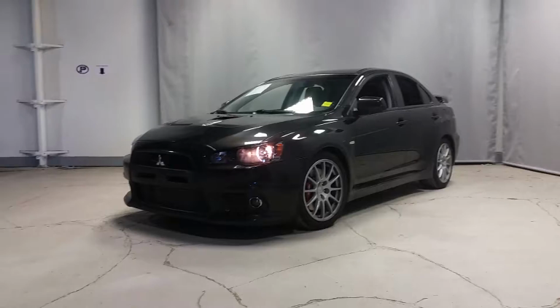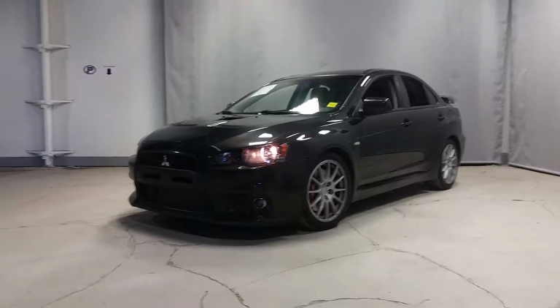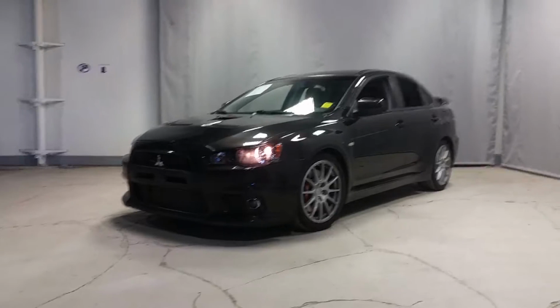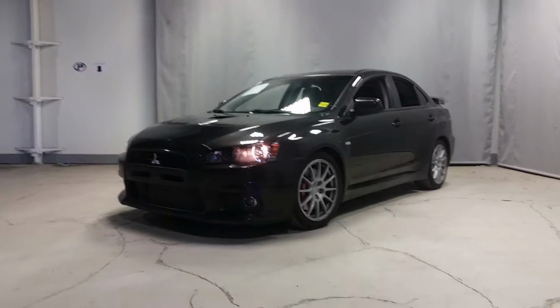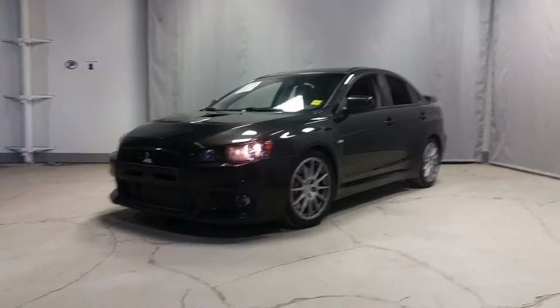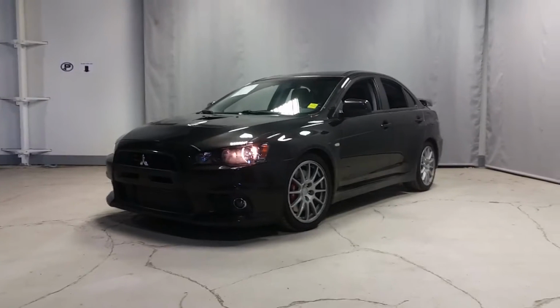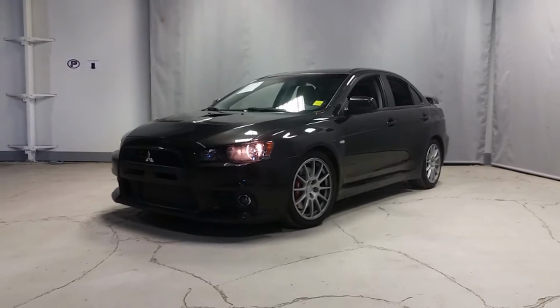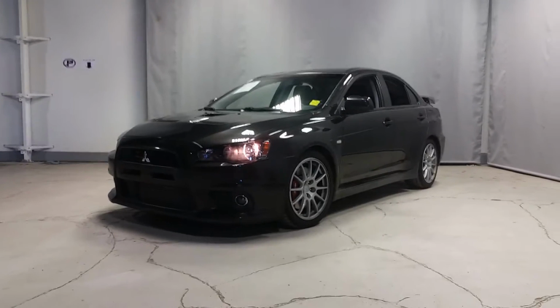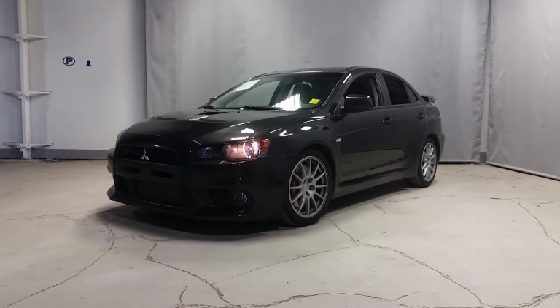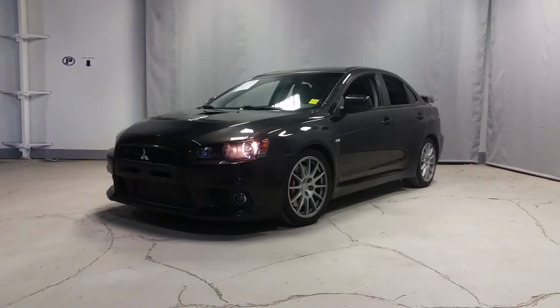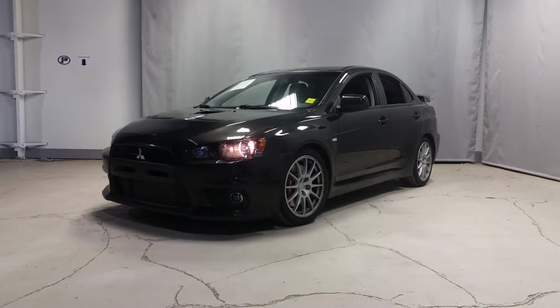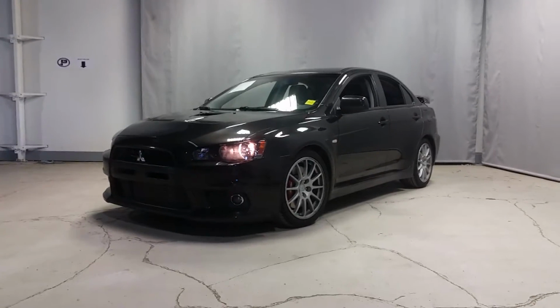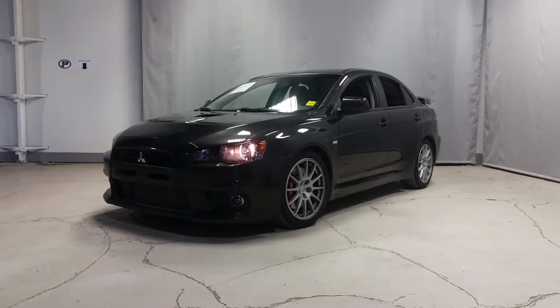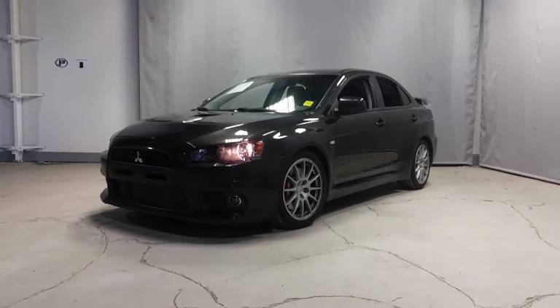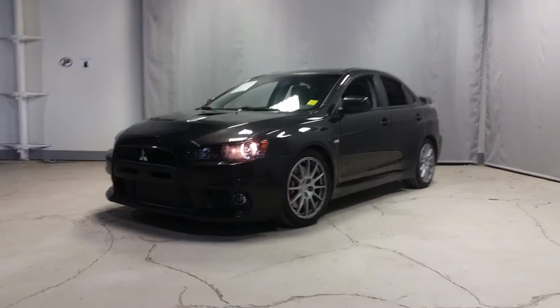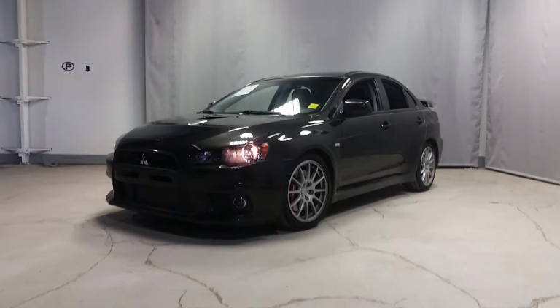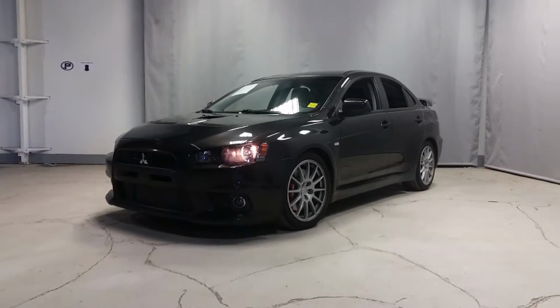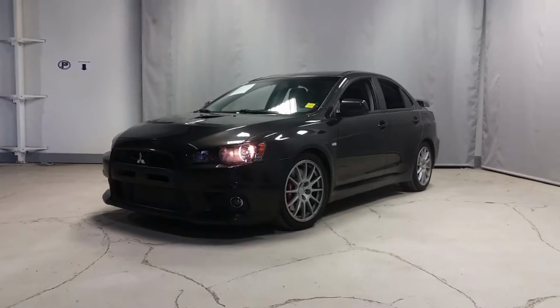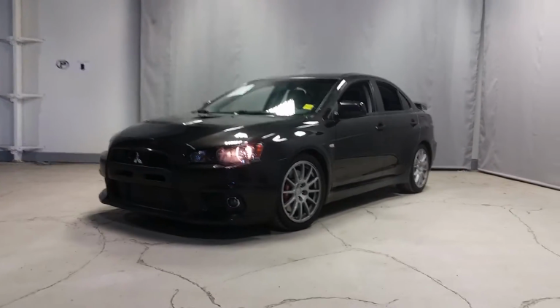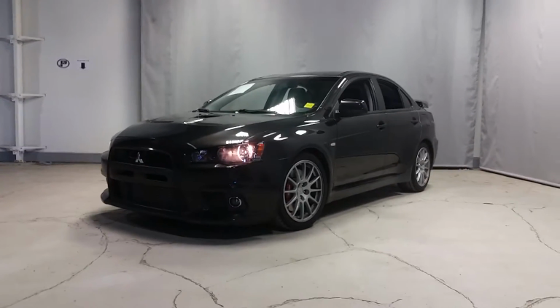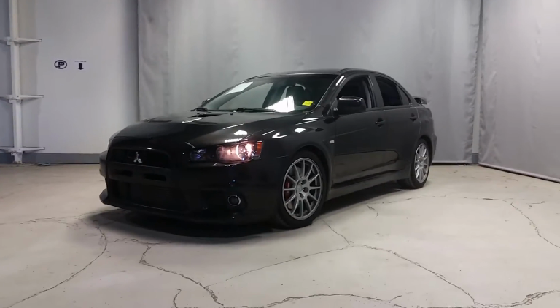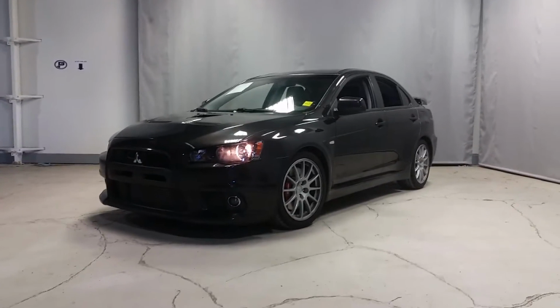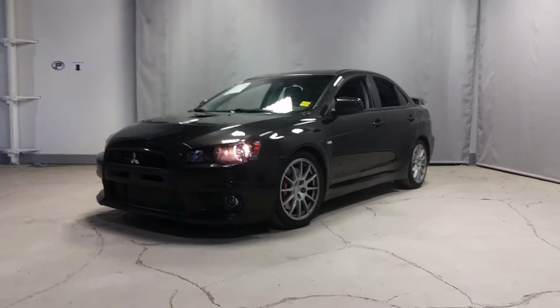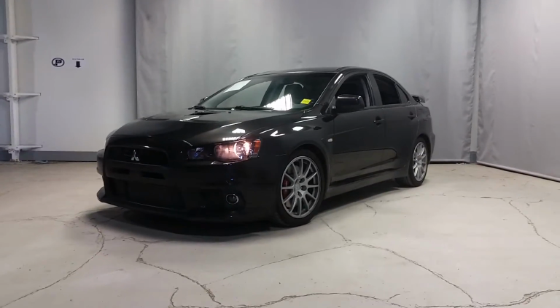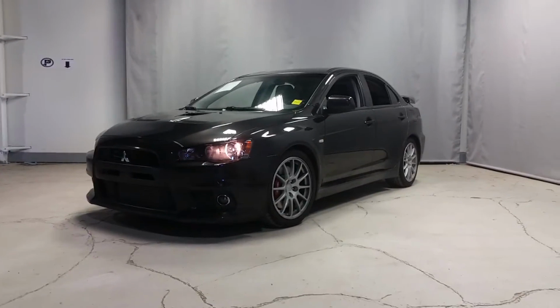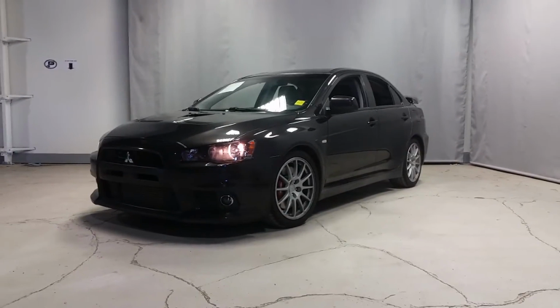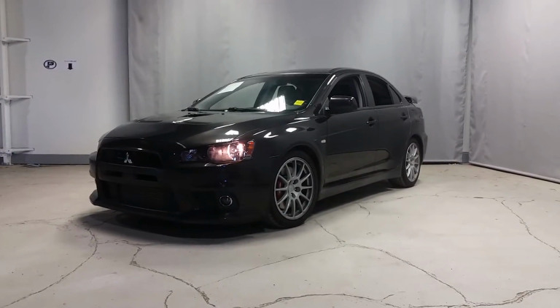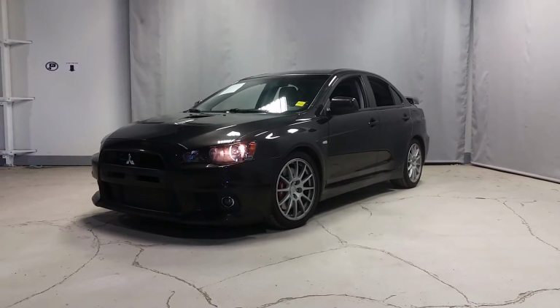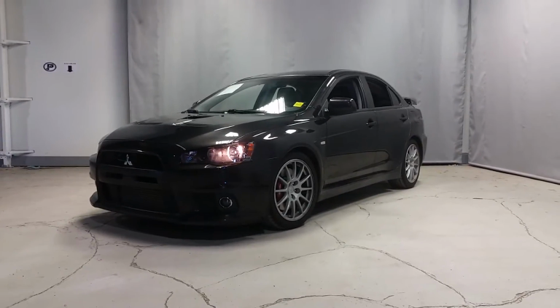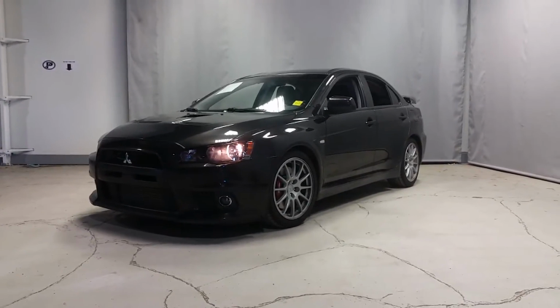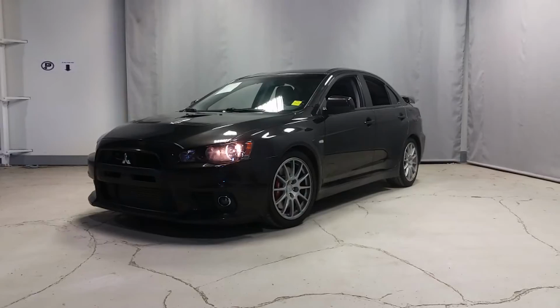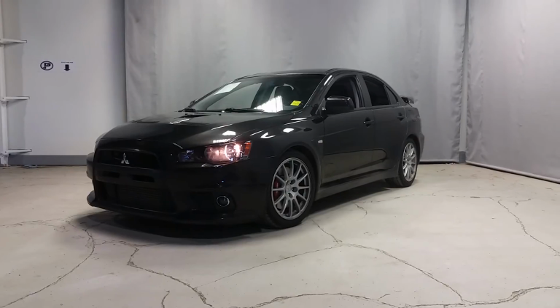Hey Andre, how's it going? It's Nate here at Northside Mitsubishi. Thank you for inquiring on our 2008 Mitsubishi Evolution.